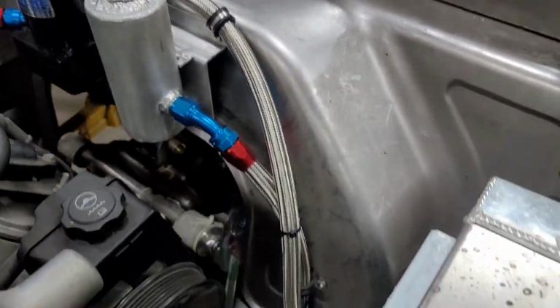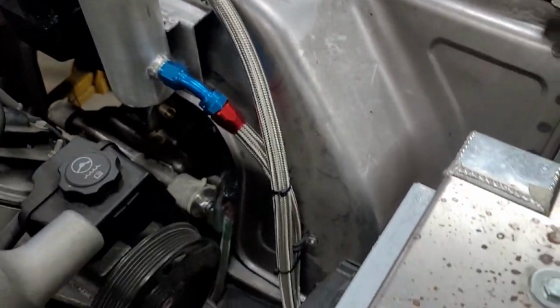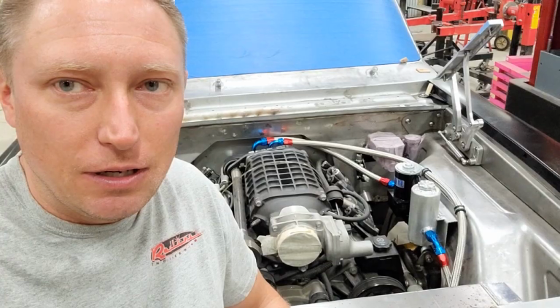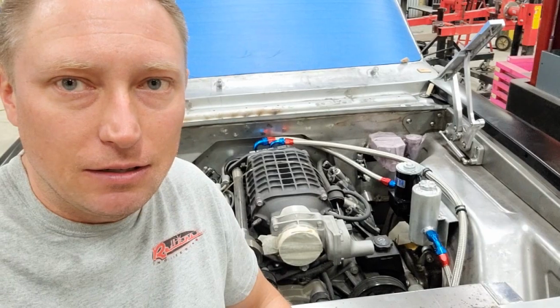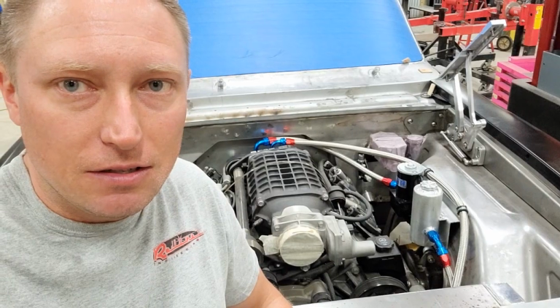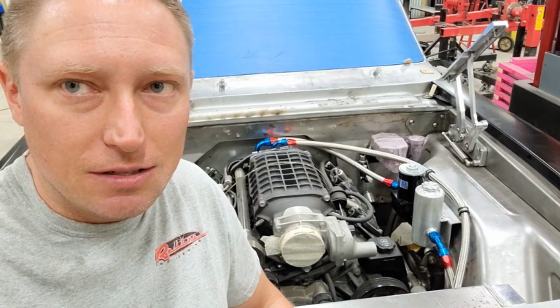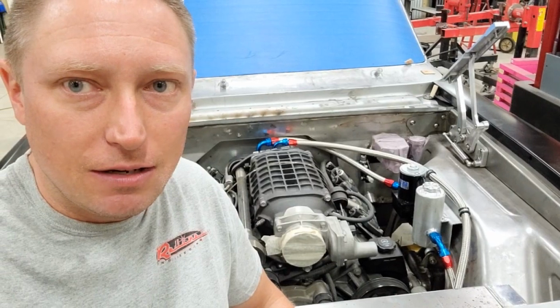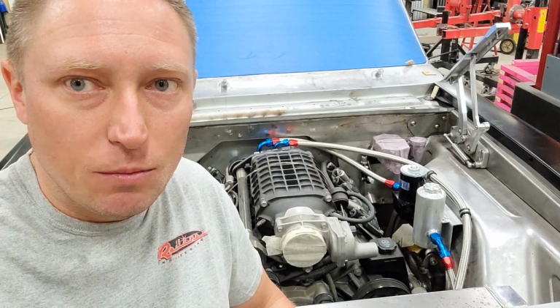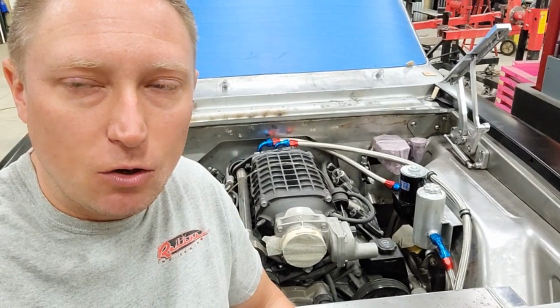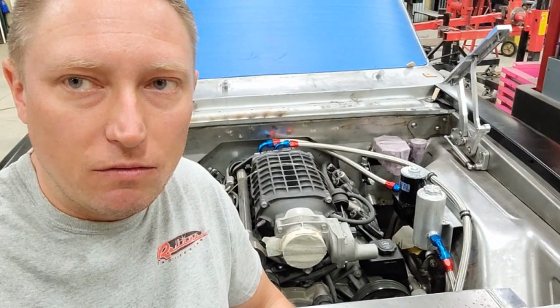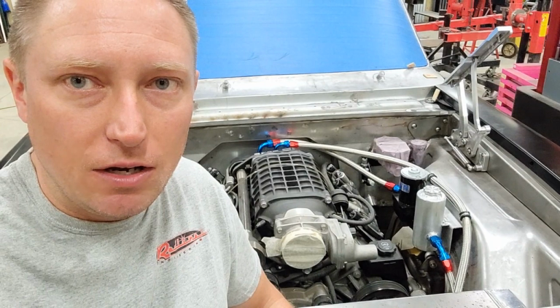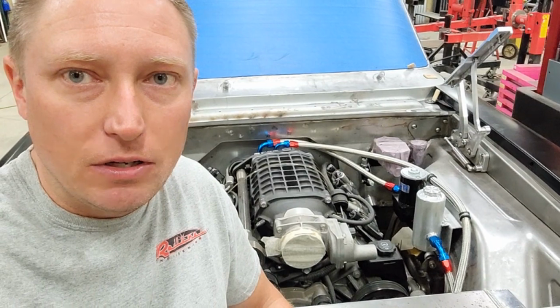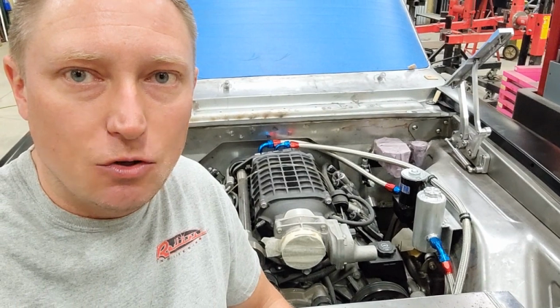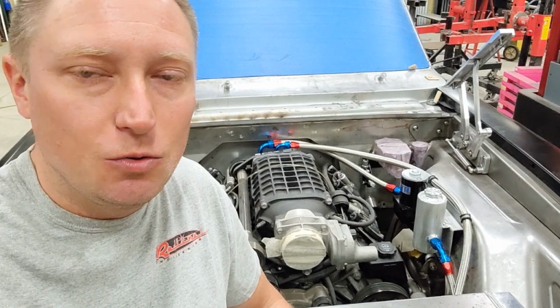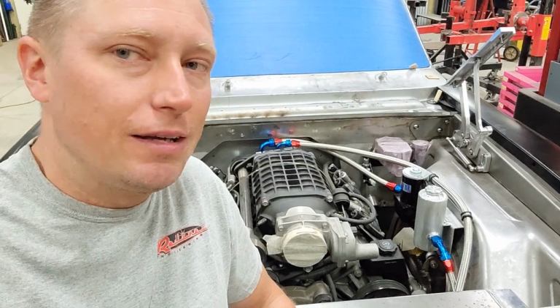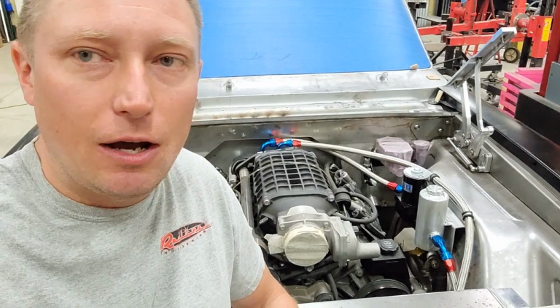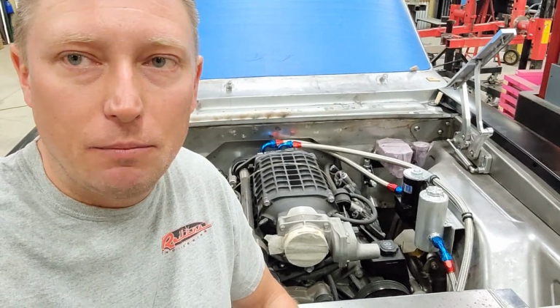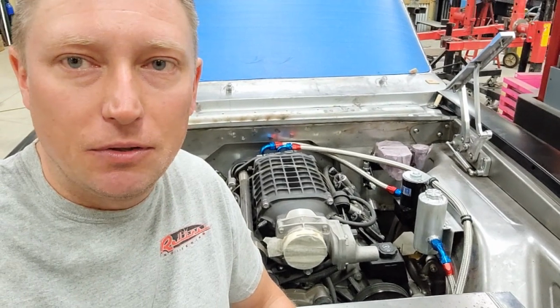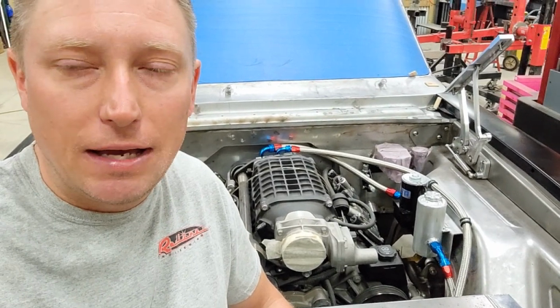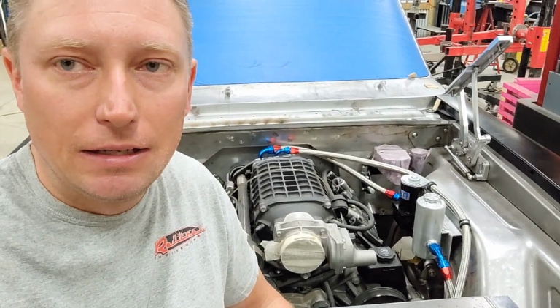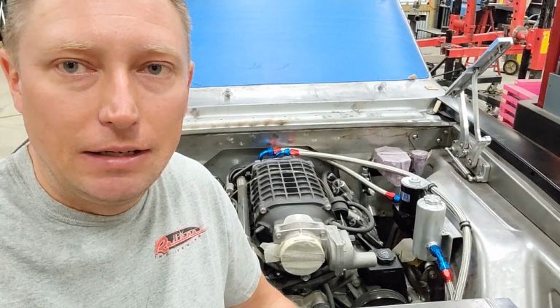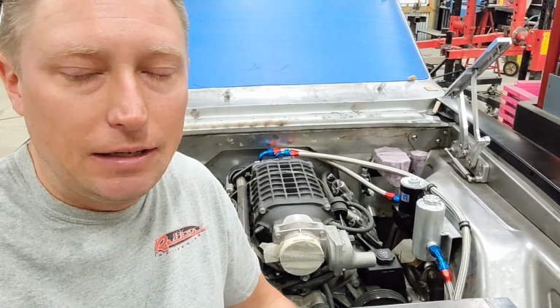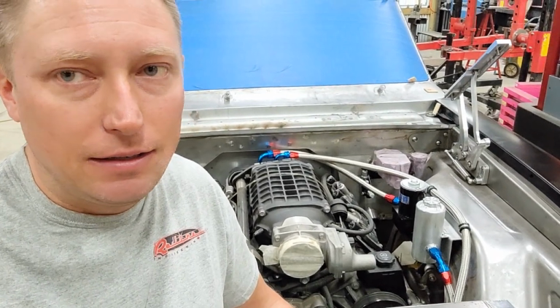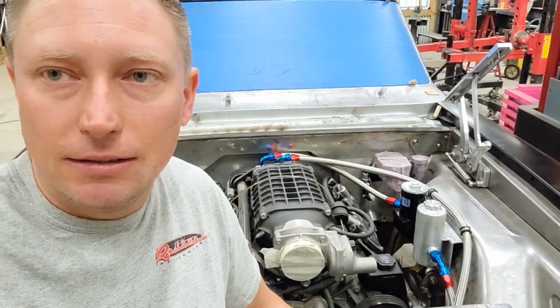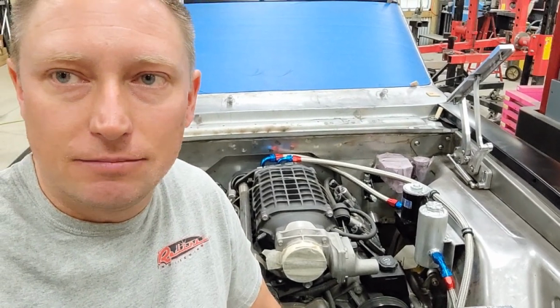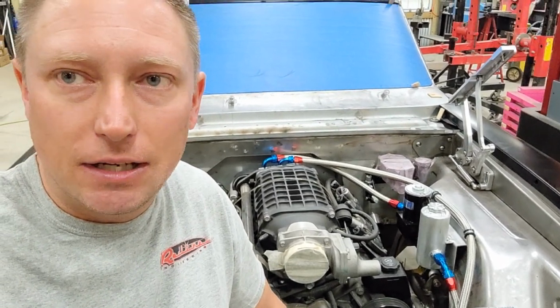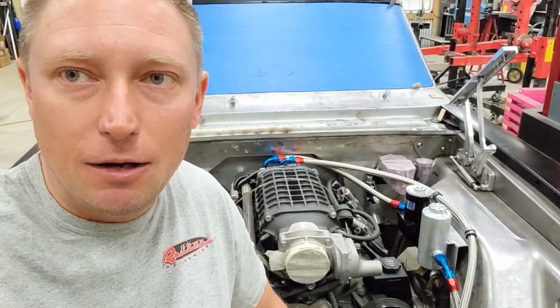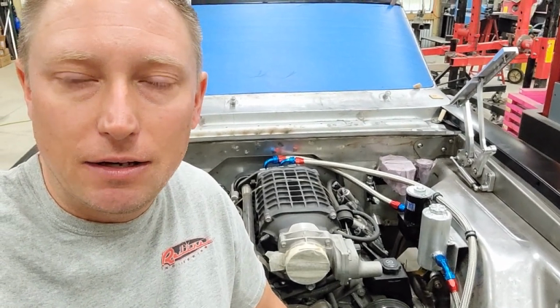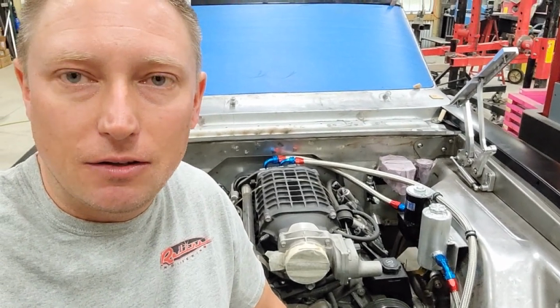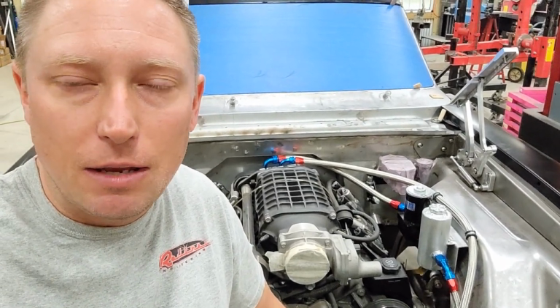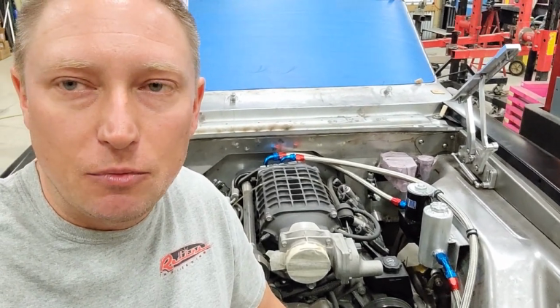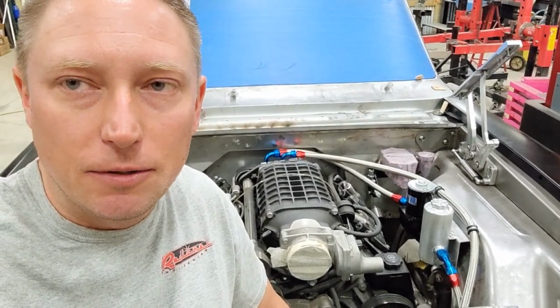I just decided I want to make a quick video and show you guys how I built that. Check it out — I thought it came out pretty good.